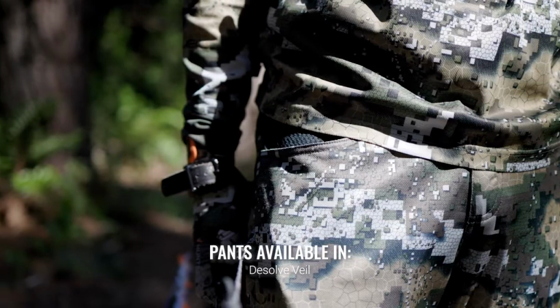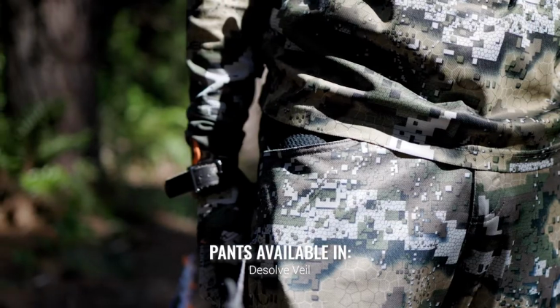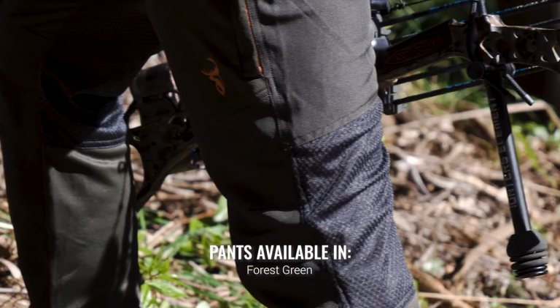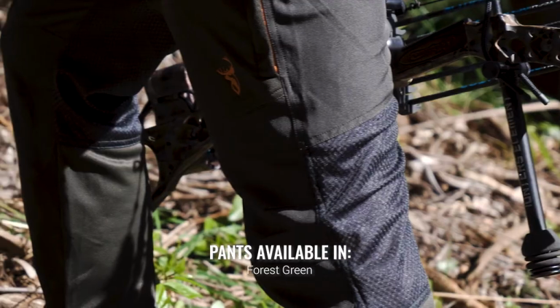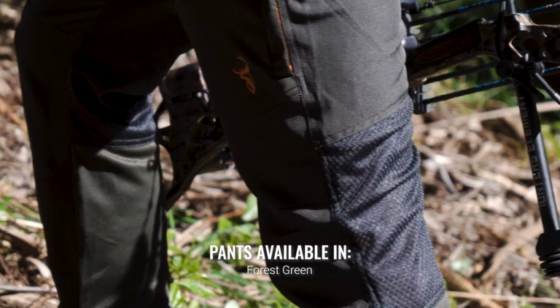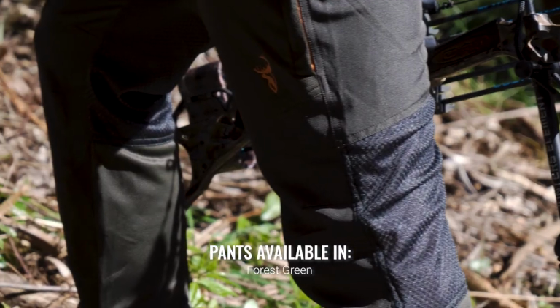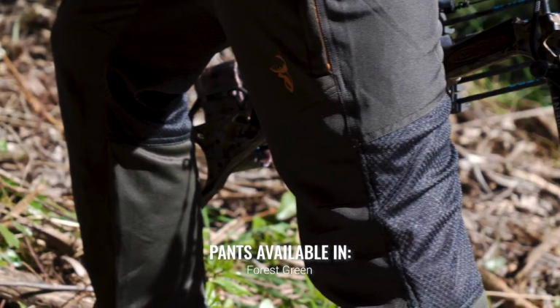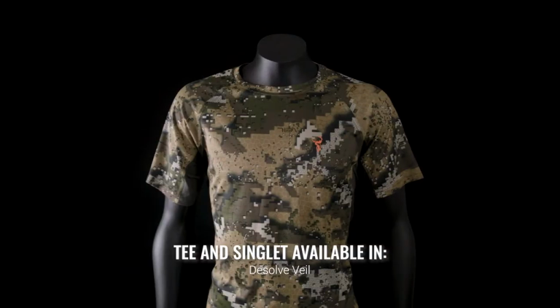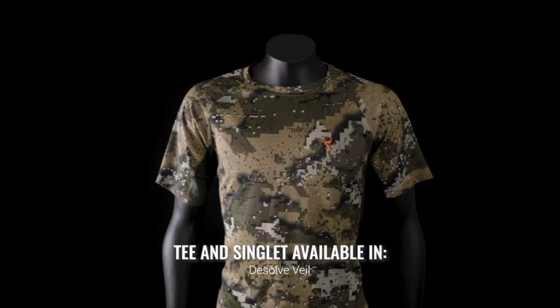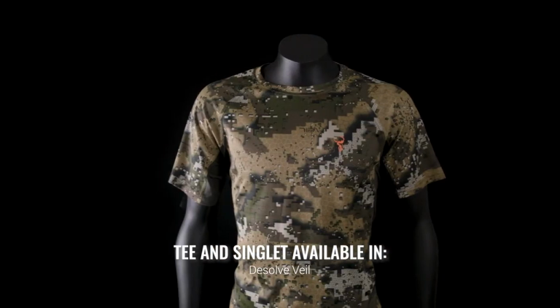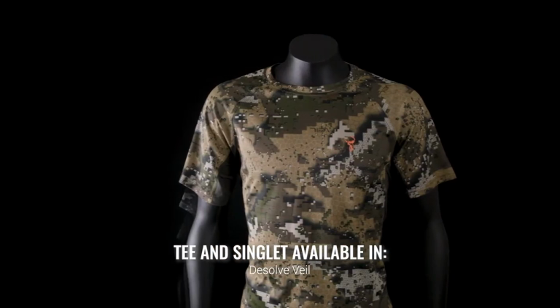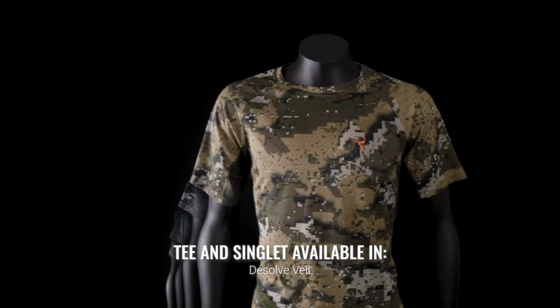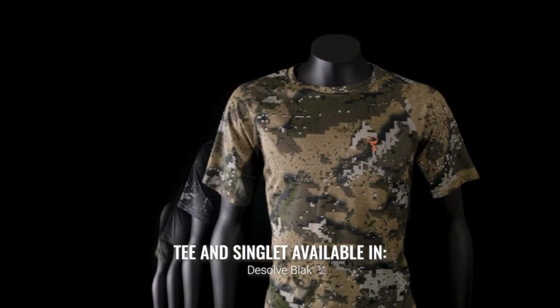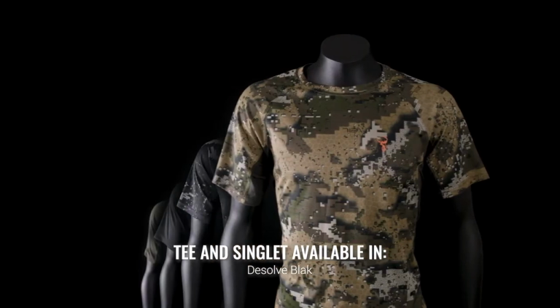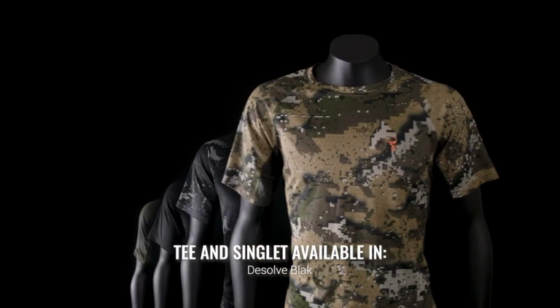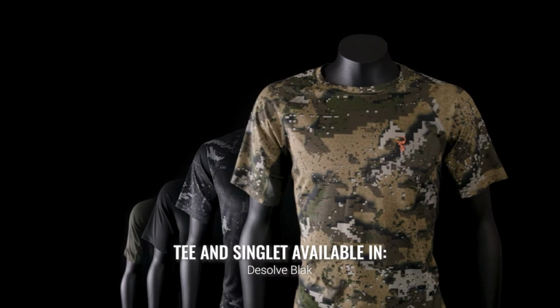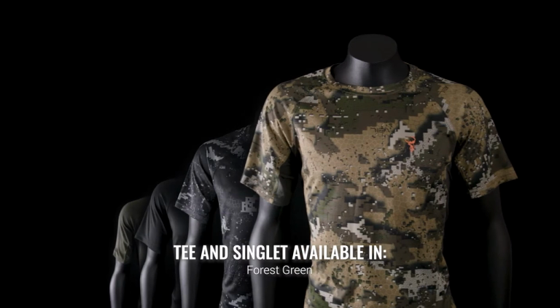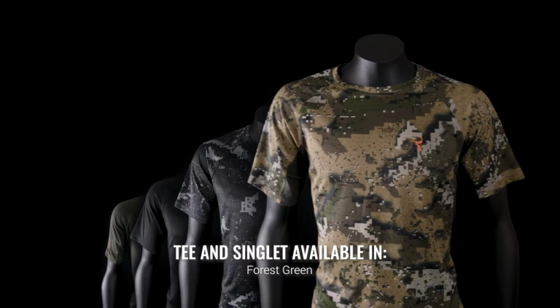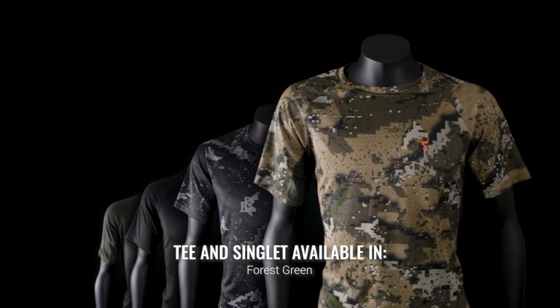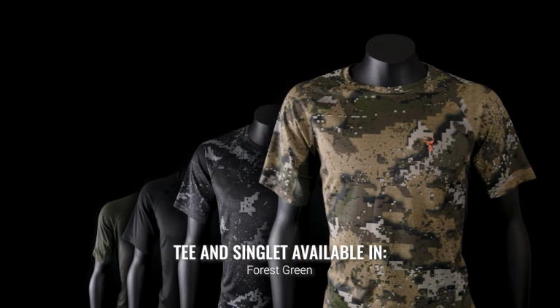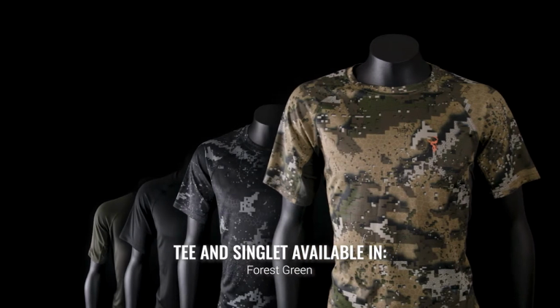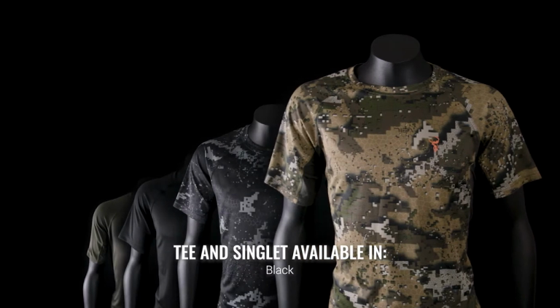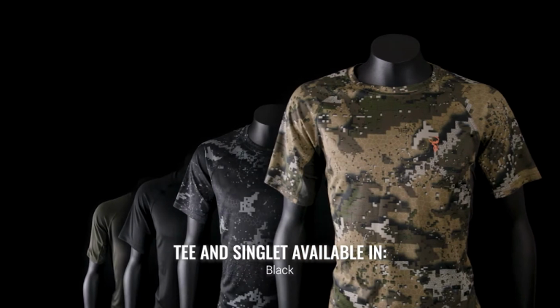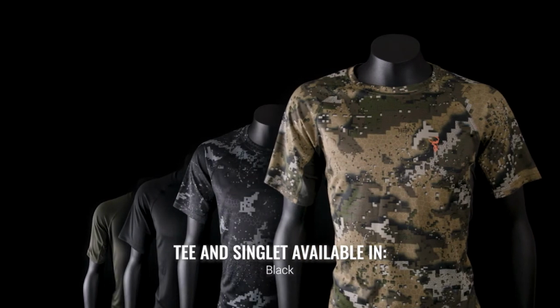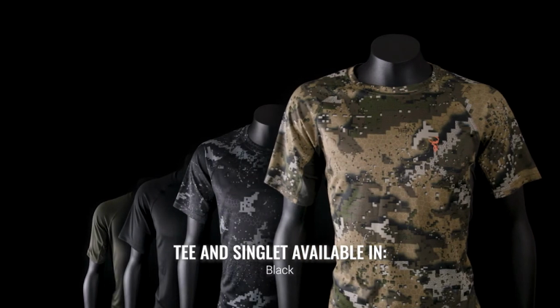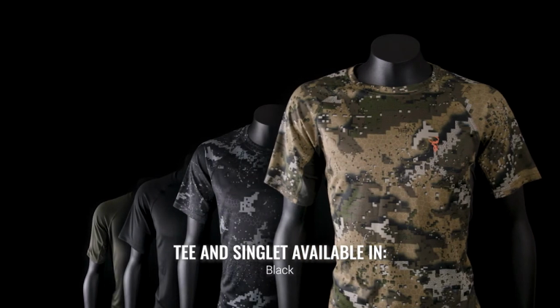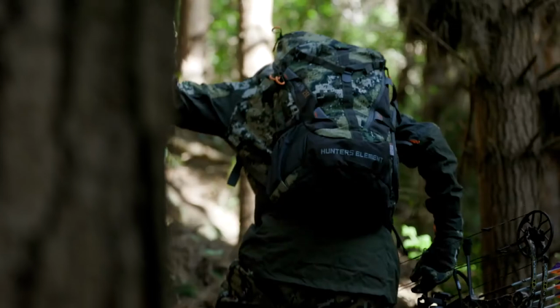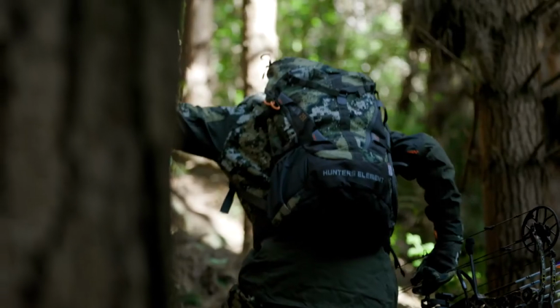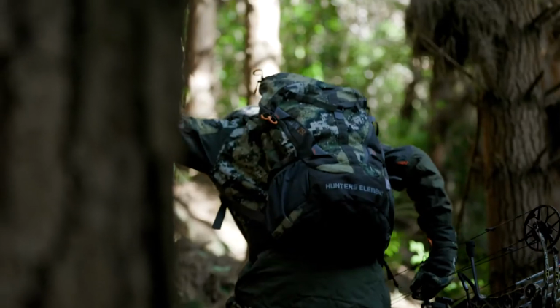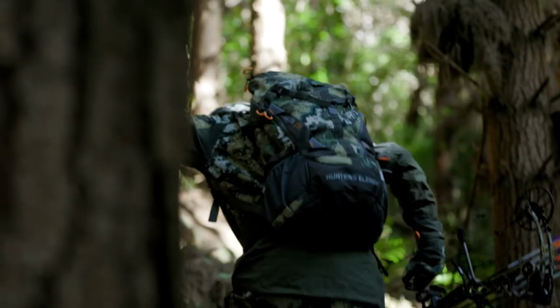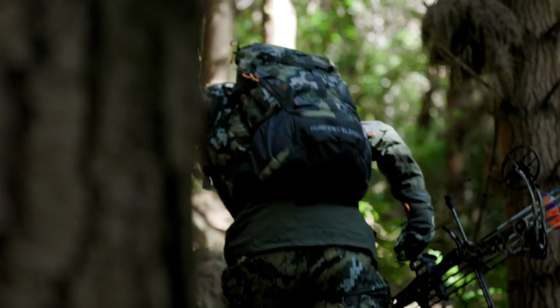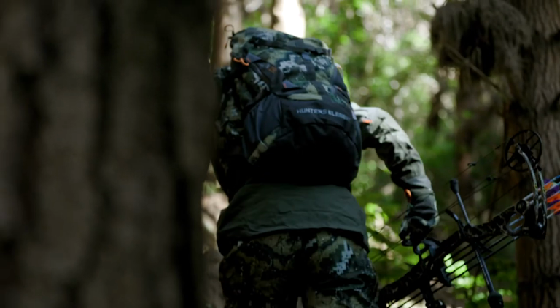The Eclipse series is also designed to give a premium performance while being worn underneath mid and outer layers in cold weather as well.